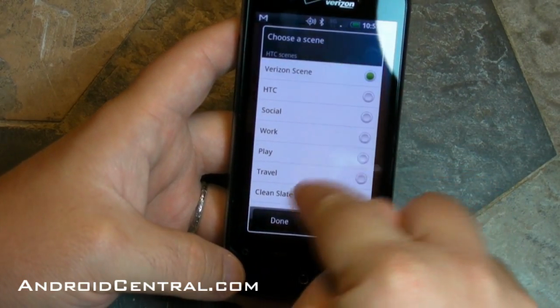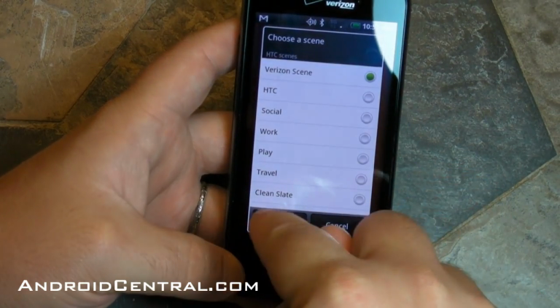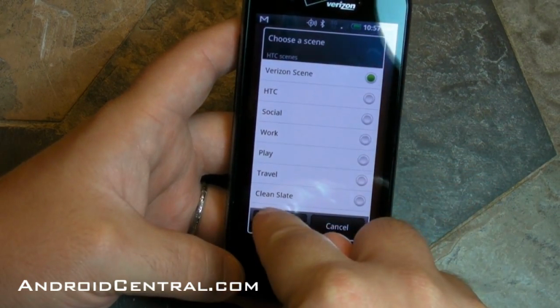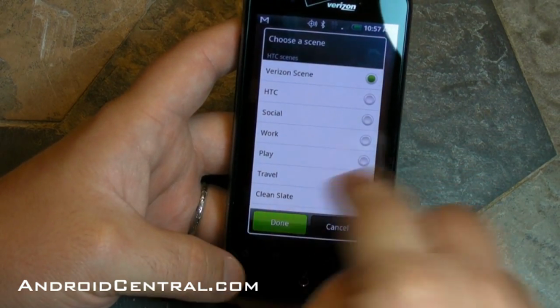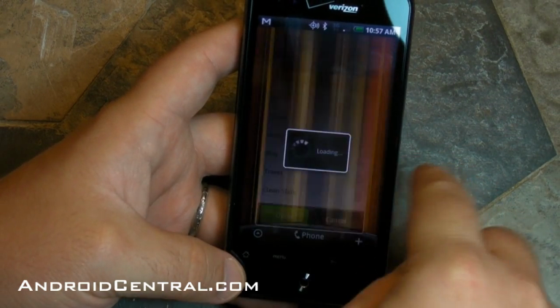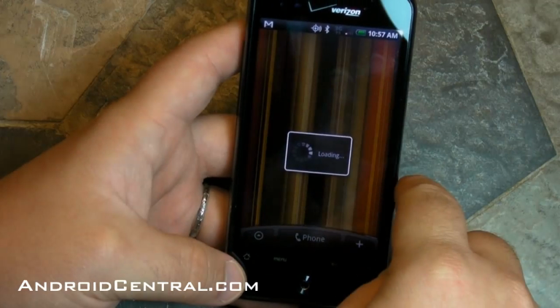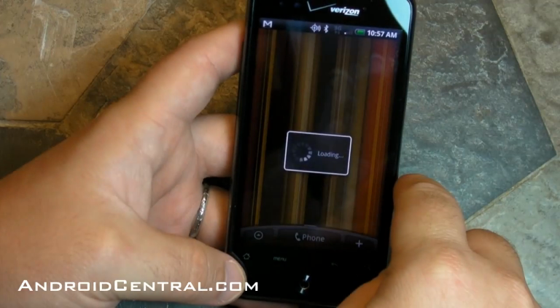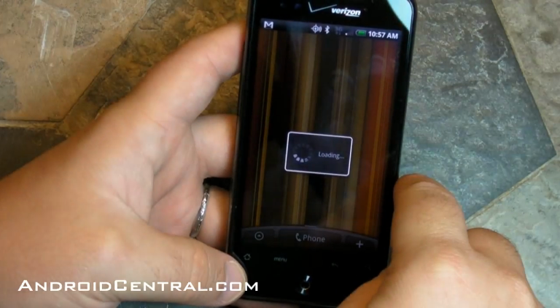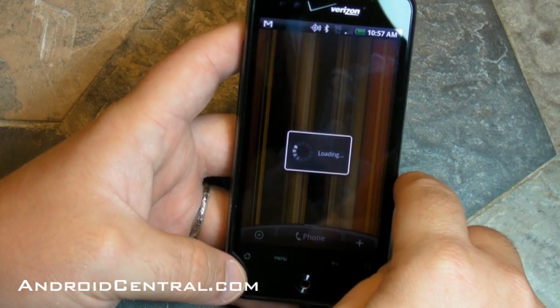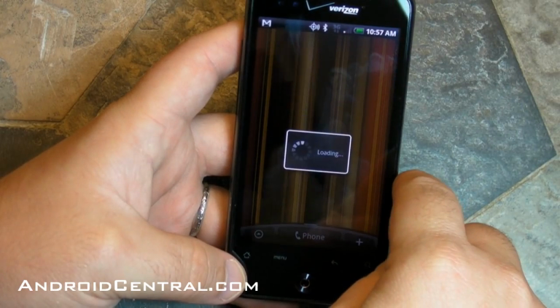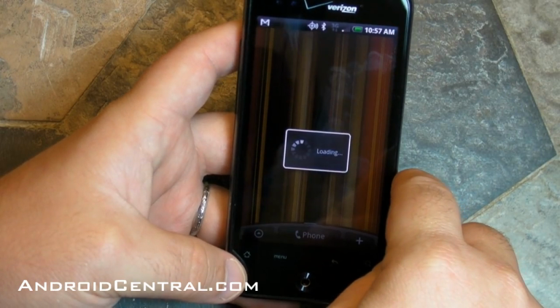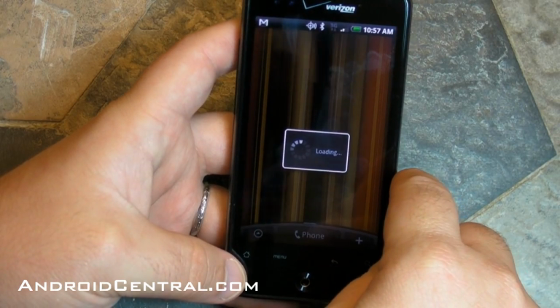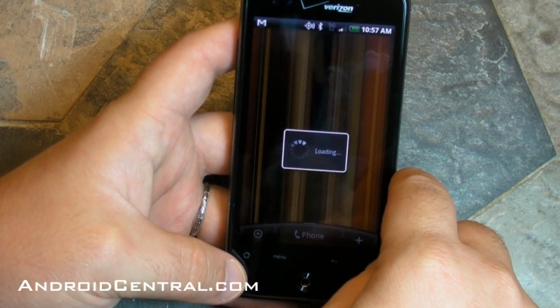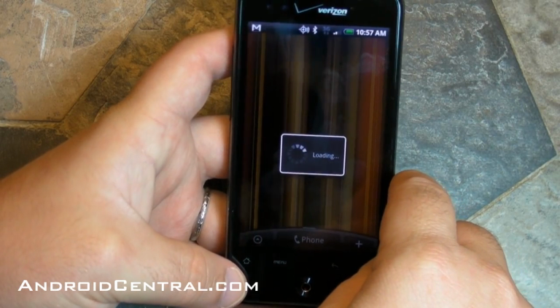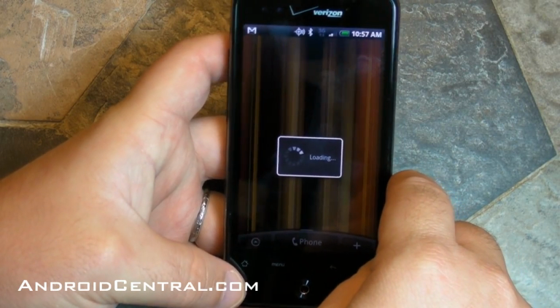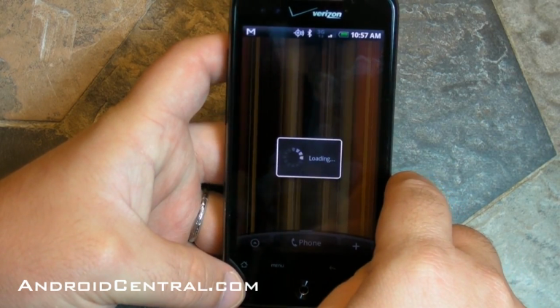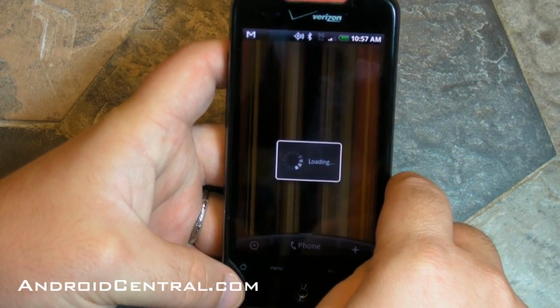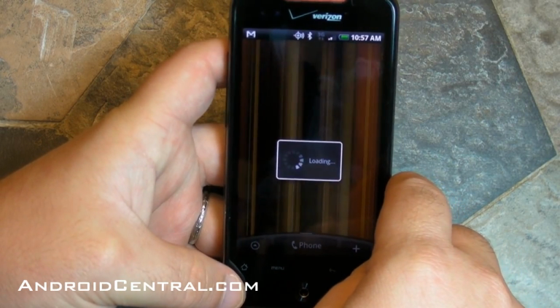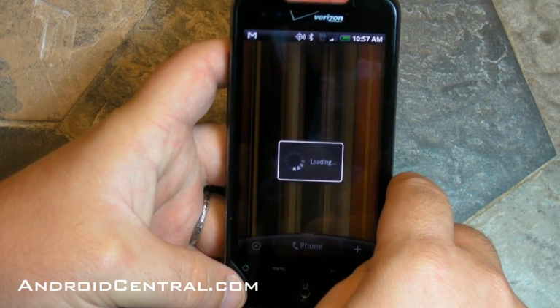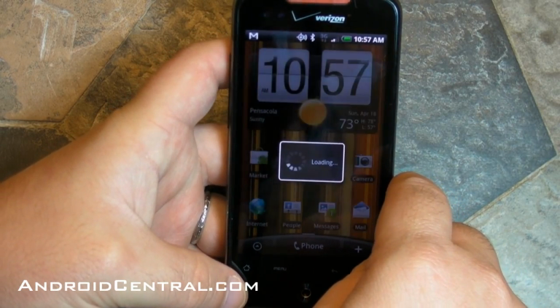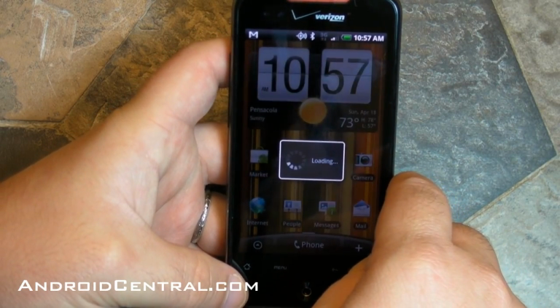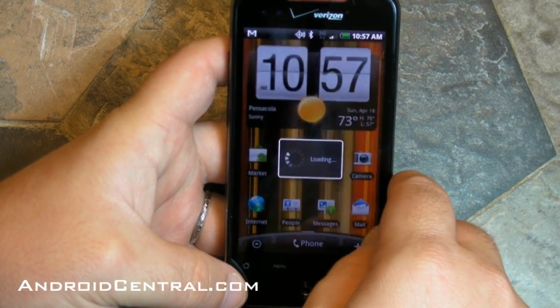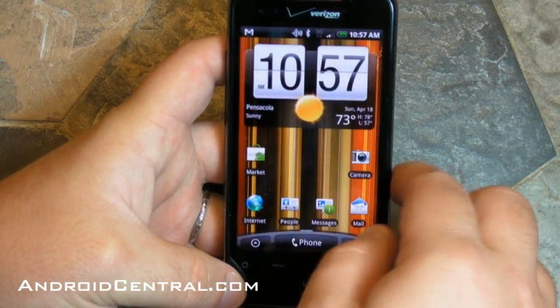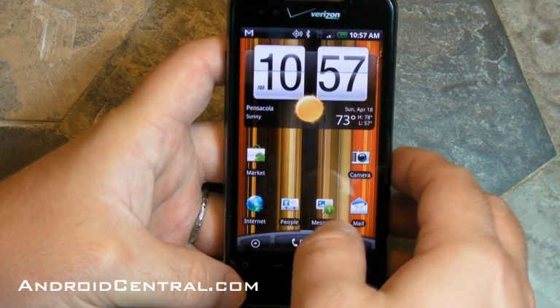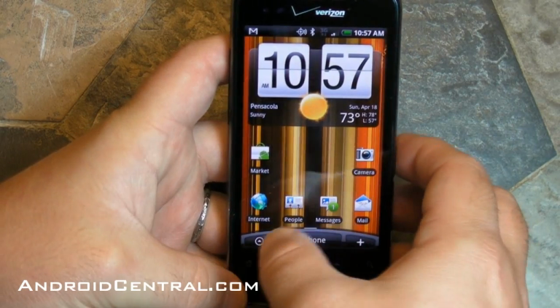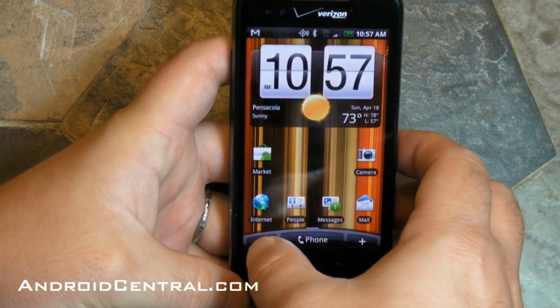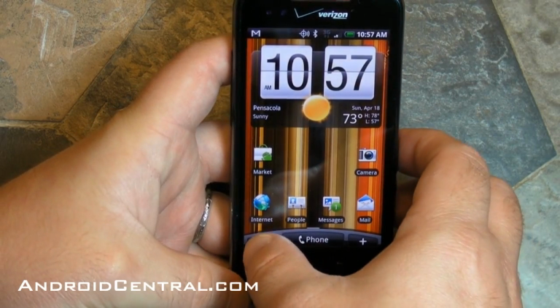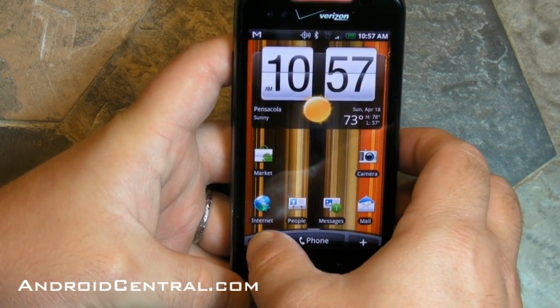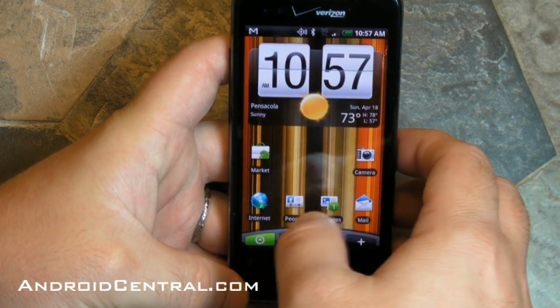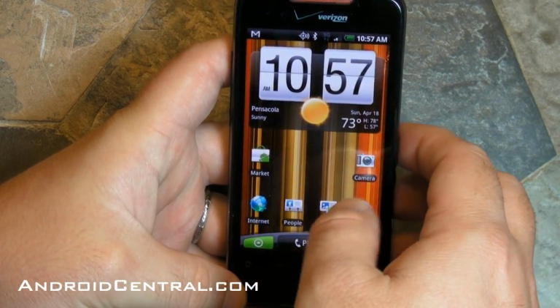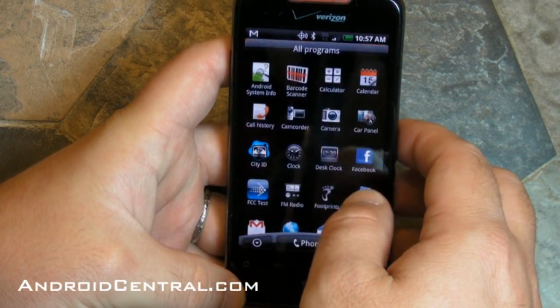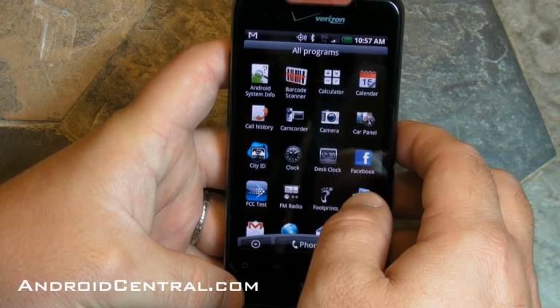So you have just a ton of home screens. You can customize them, use them as they are, however you want. Very, very cool — very nice feature.